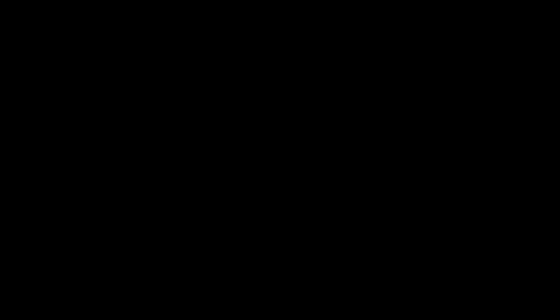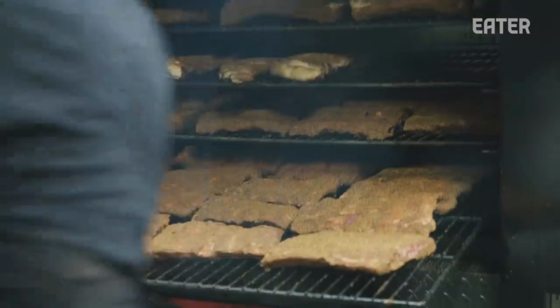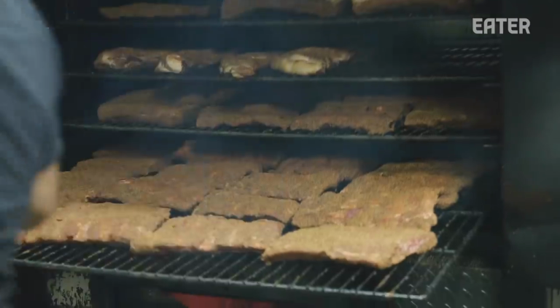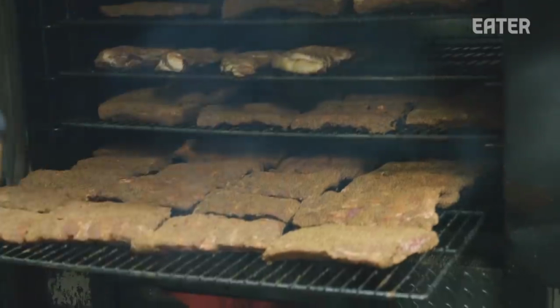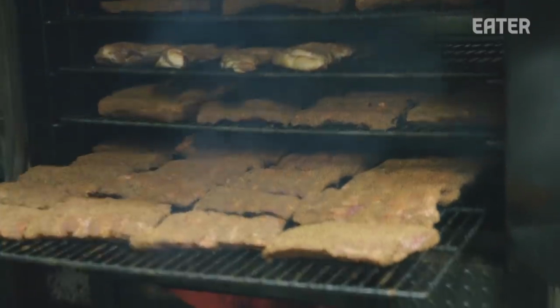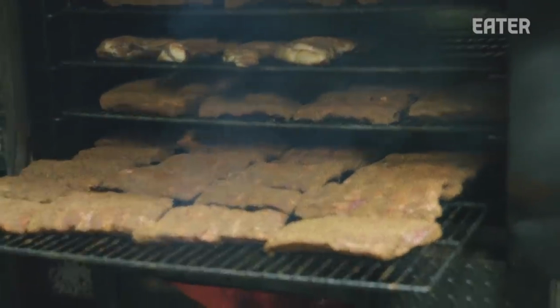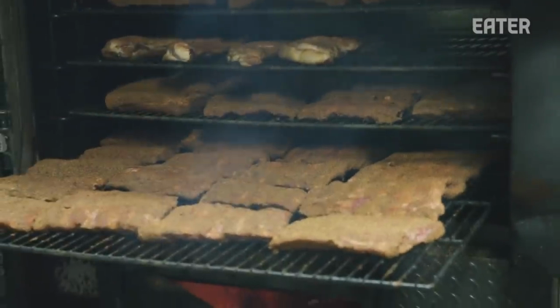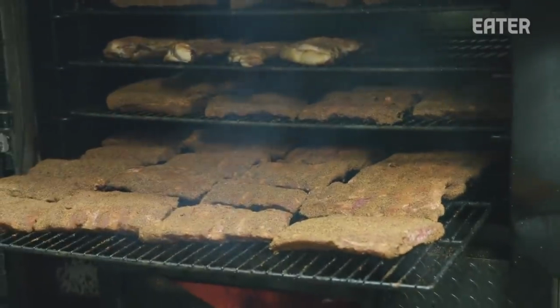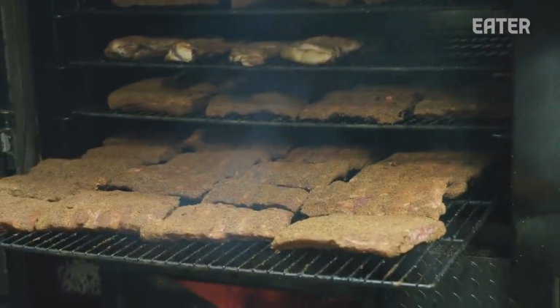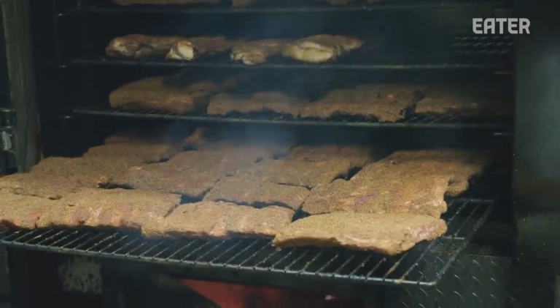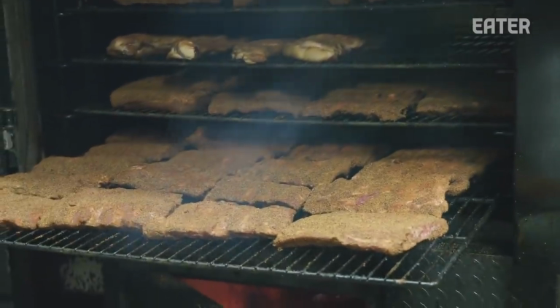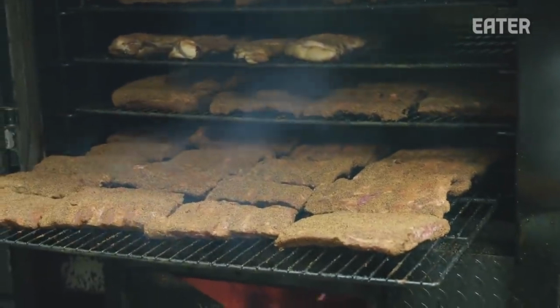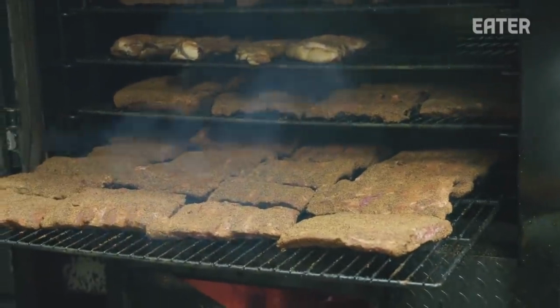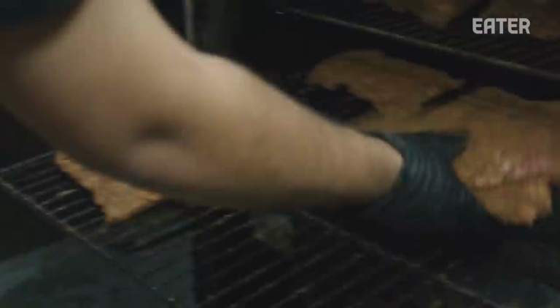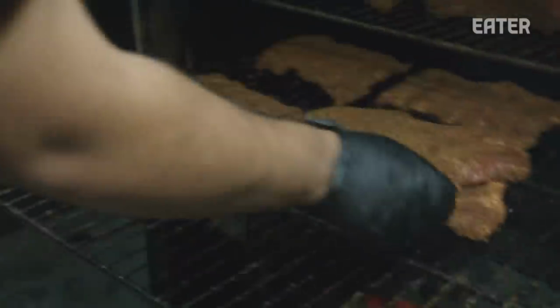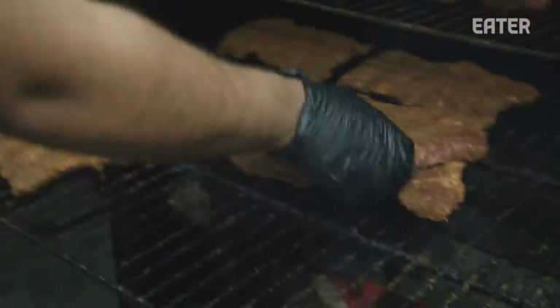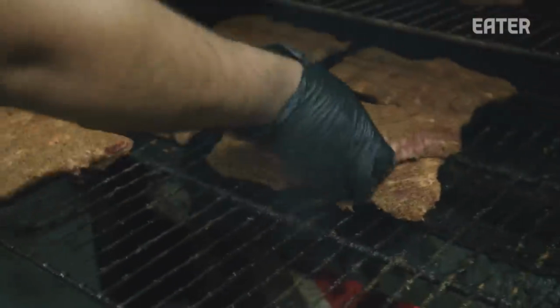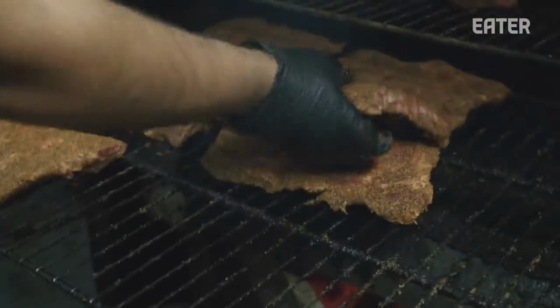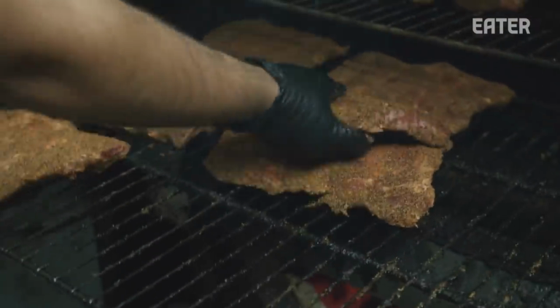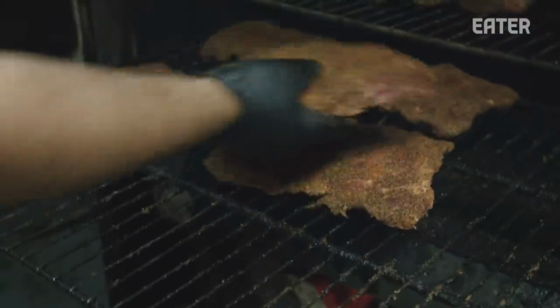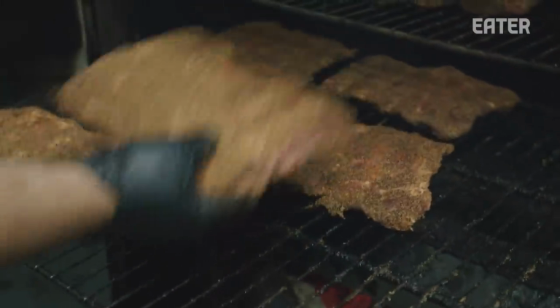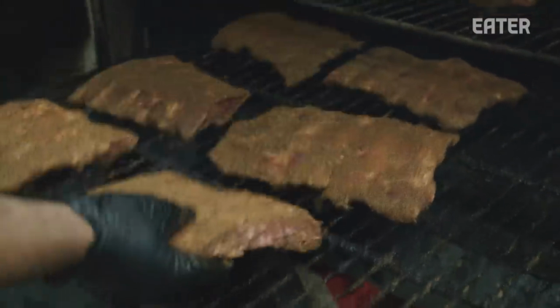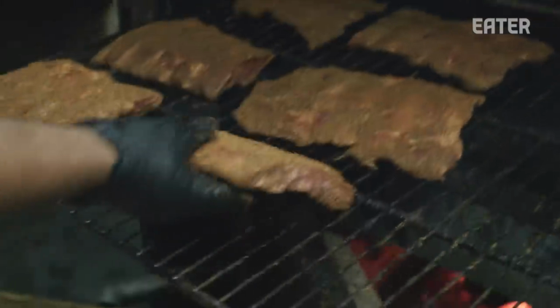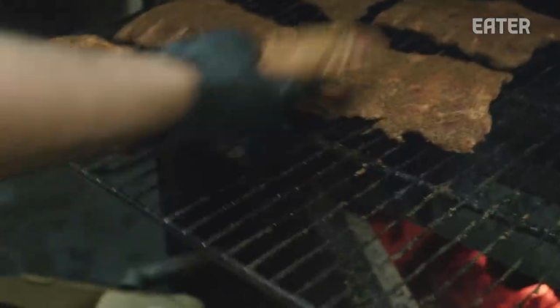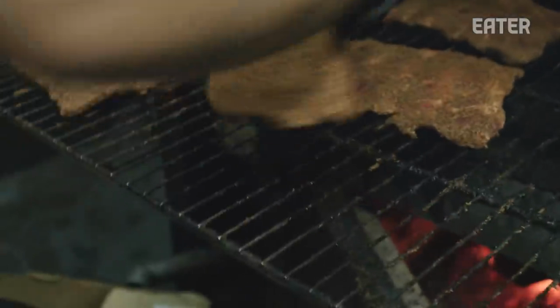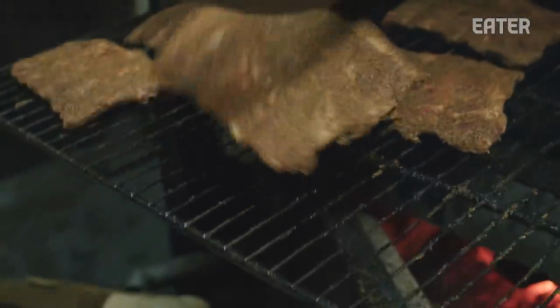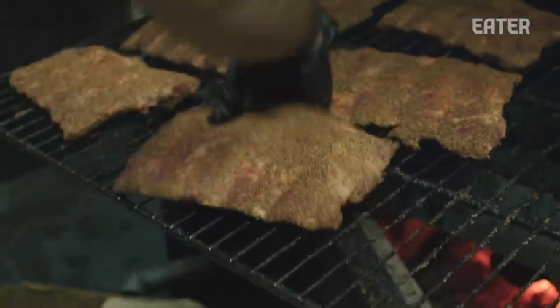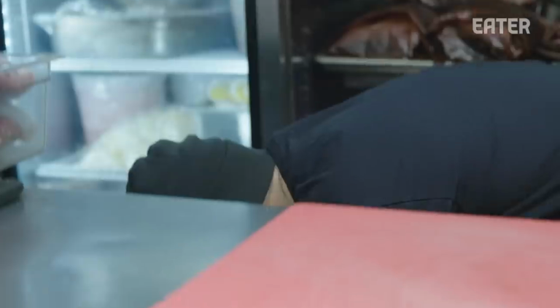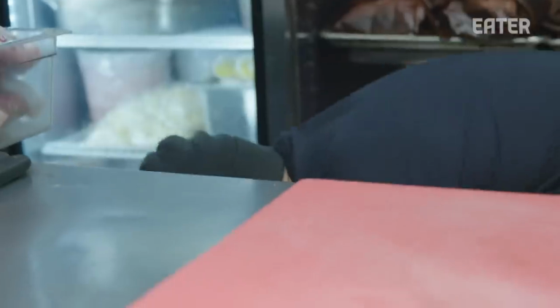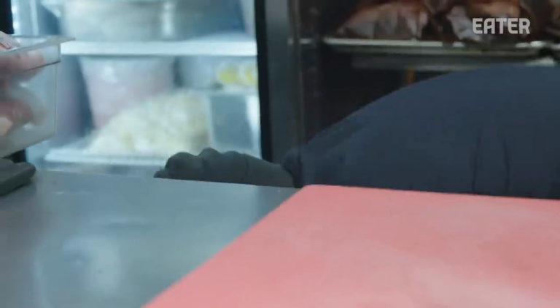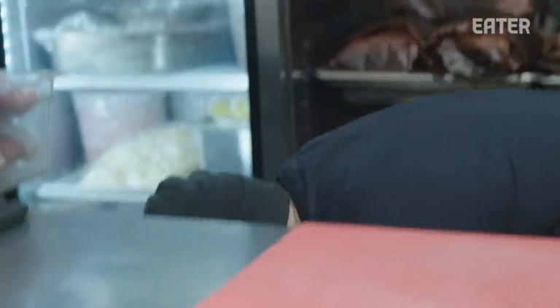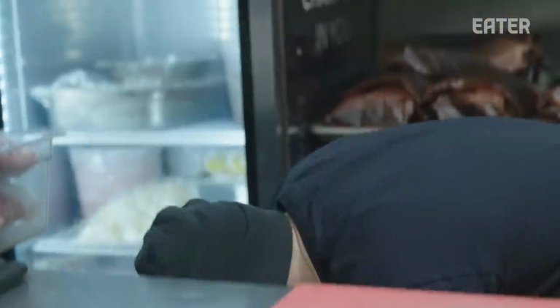We're just a restaurant that happens to be kosher, and I consider ourselves one of the top smokehouses here in New York.